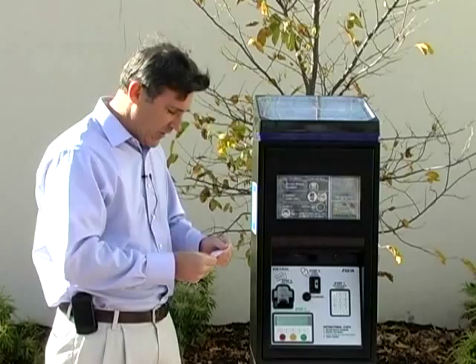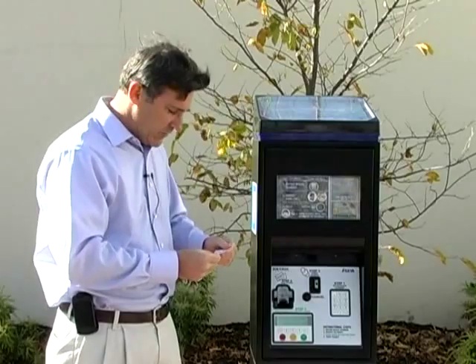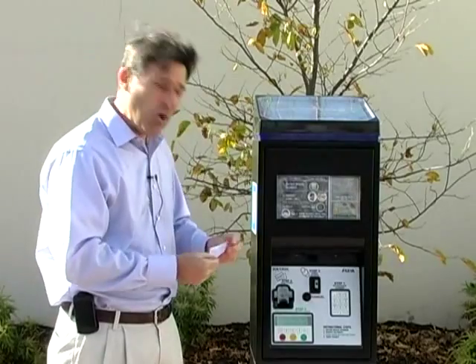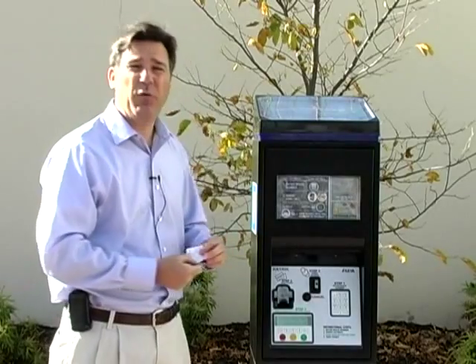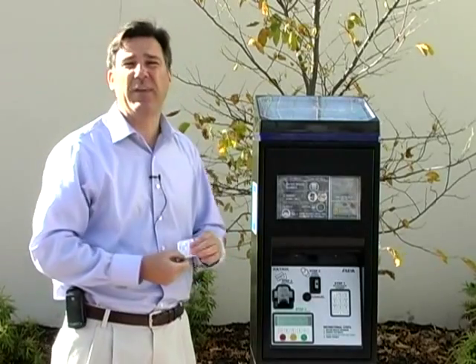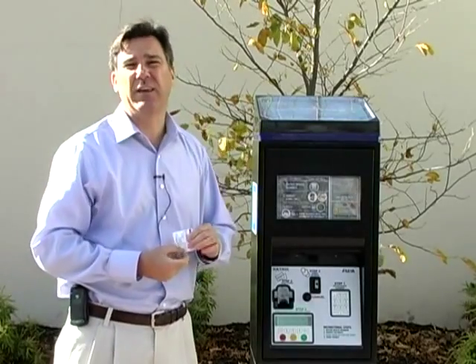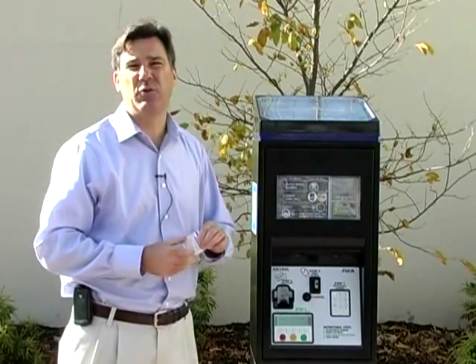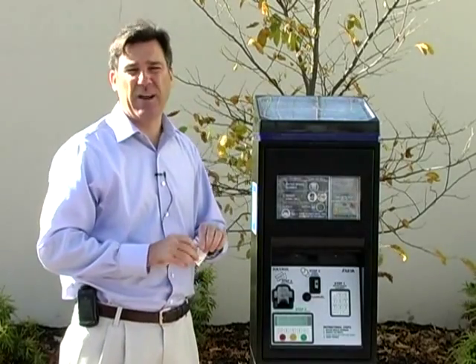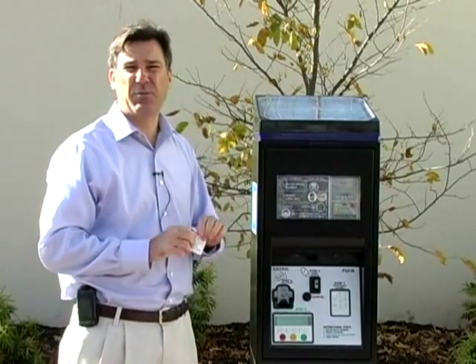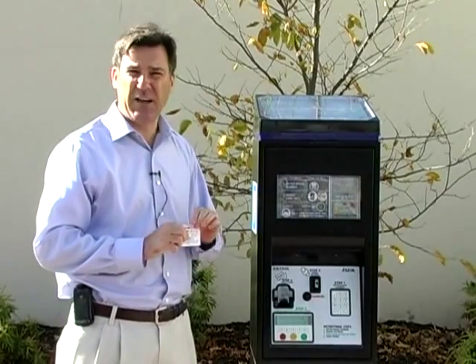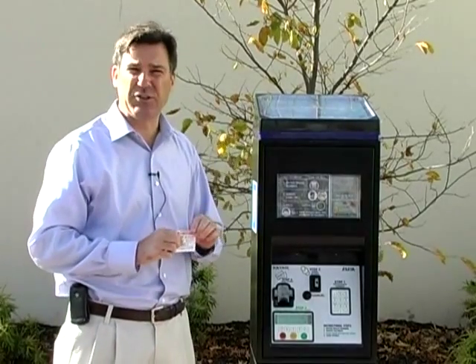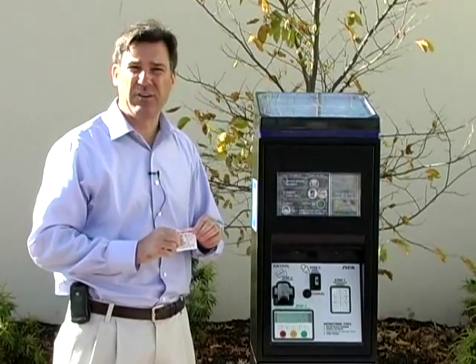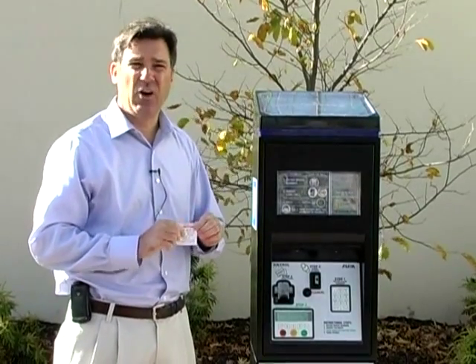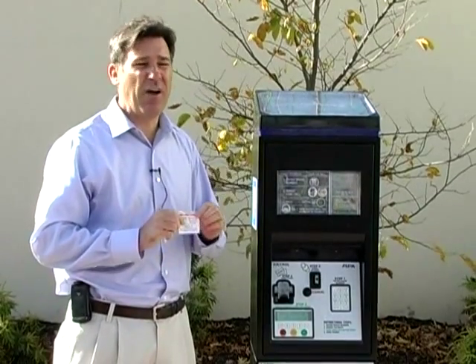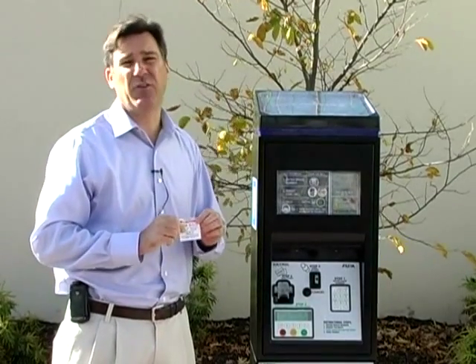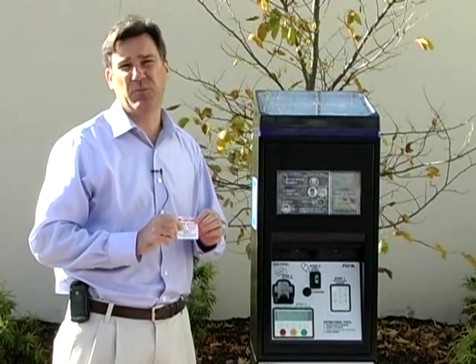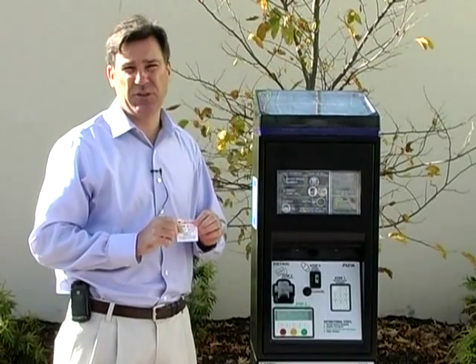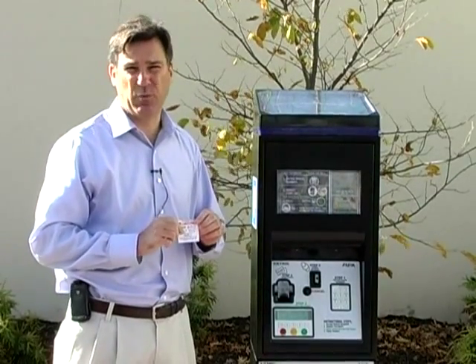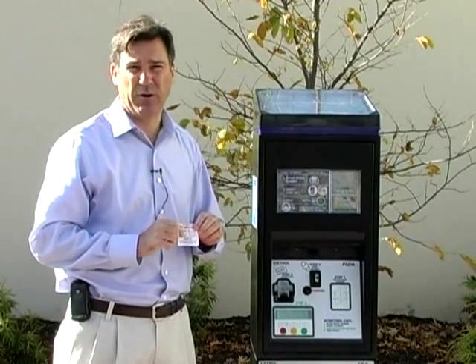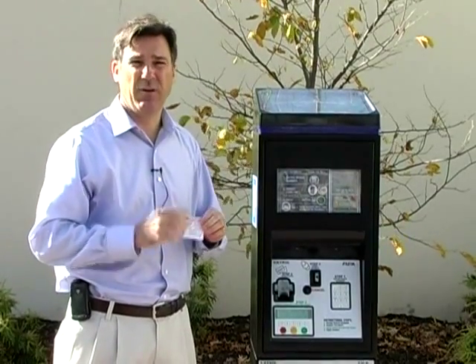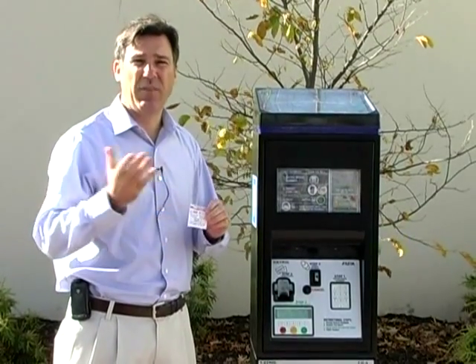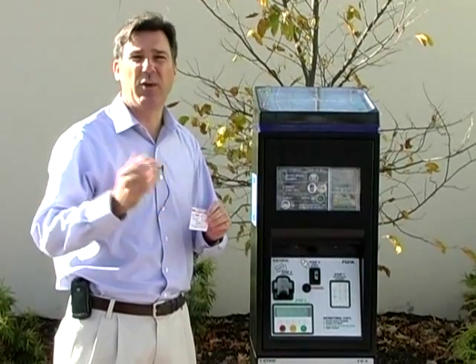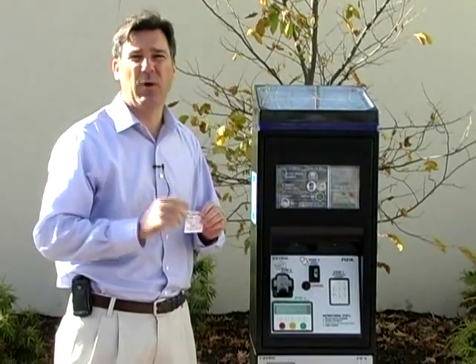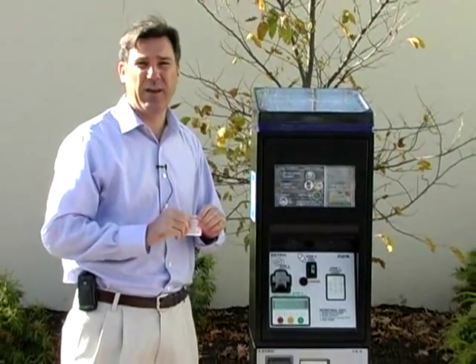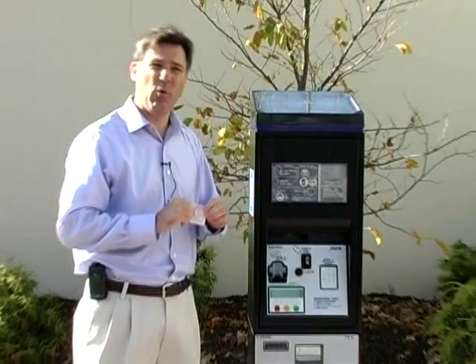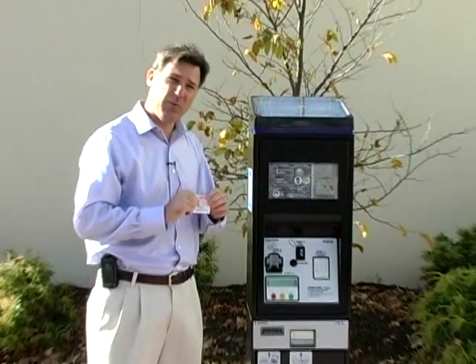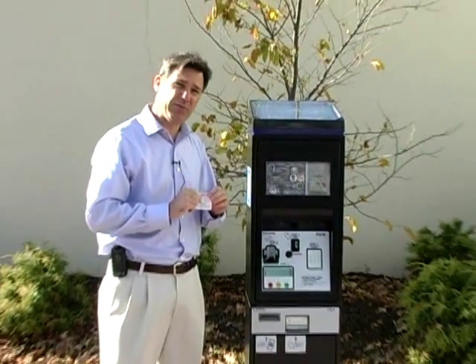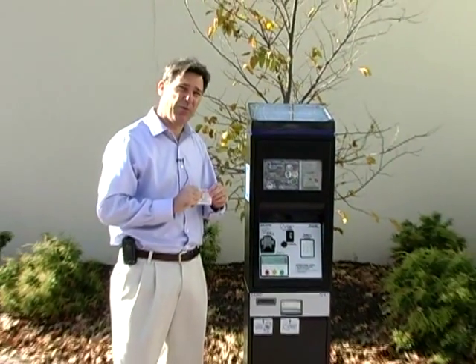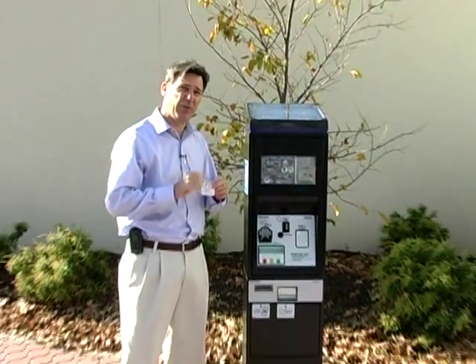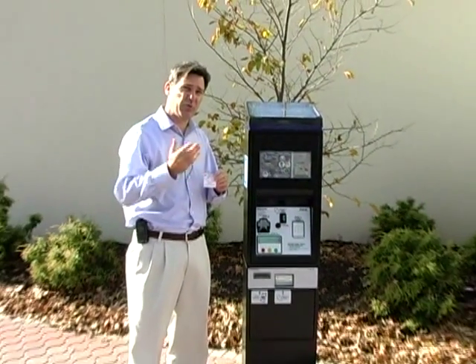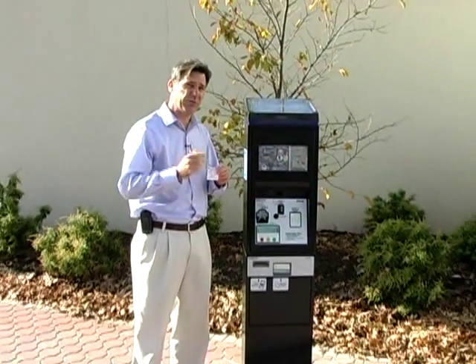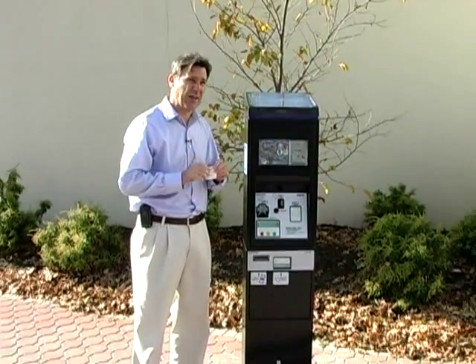So hopefully that gives you an explanation of how these machines work. Thank you, and again, welcome to Somerville — enjoy your stay.